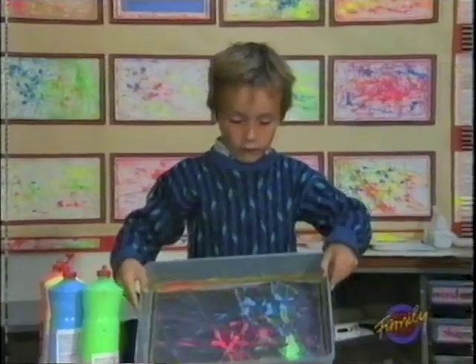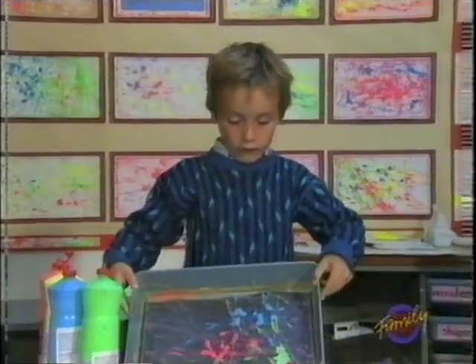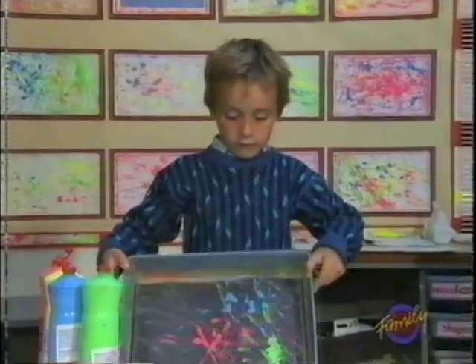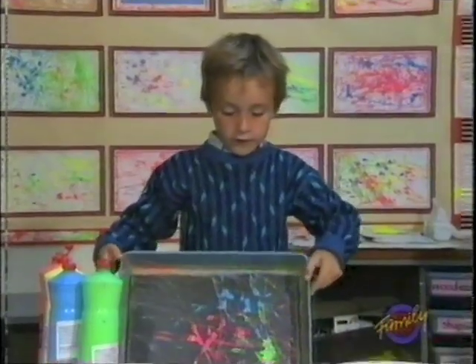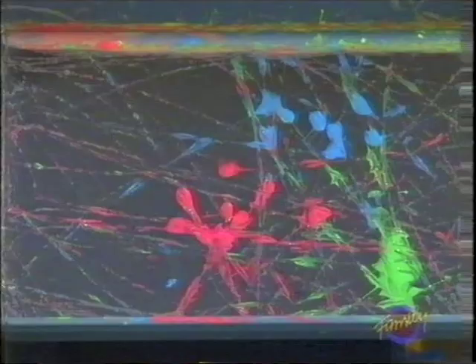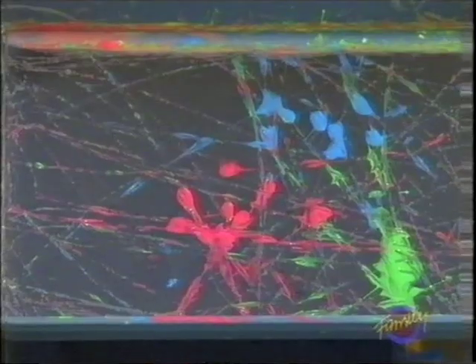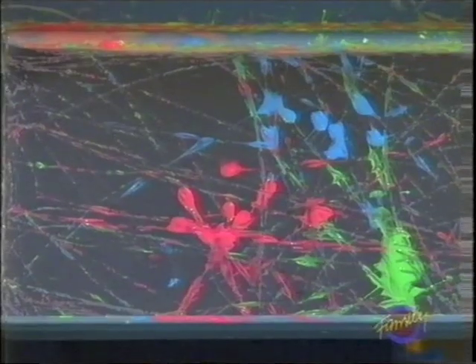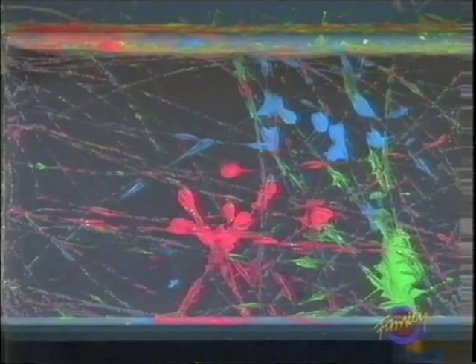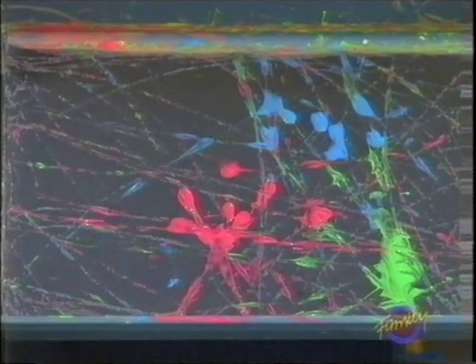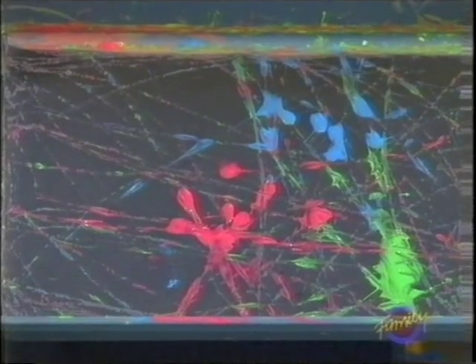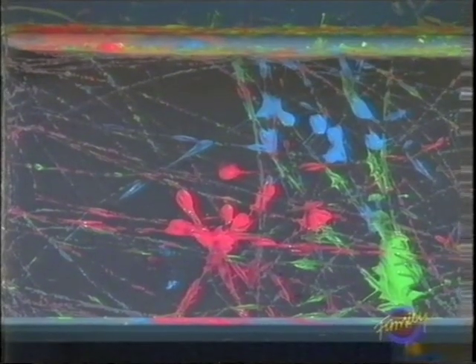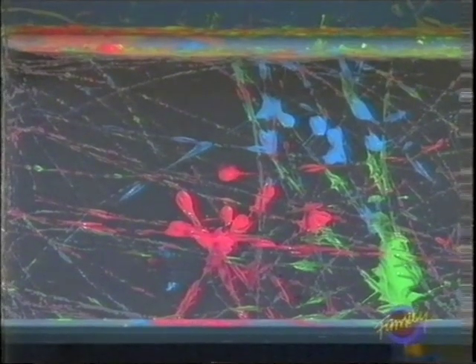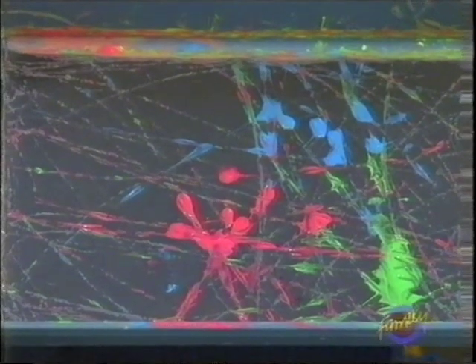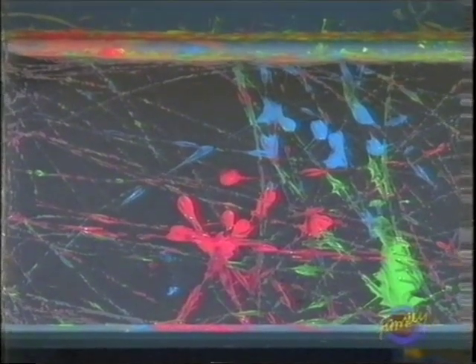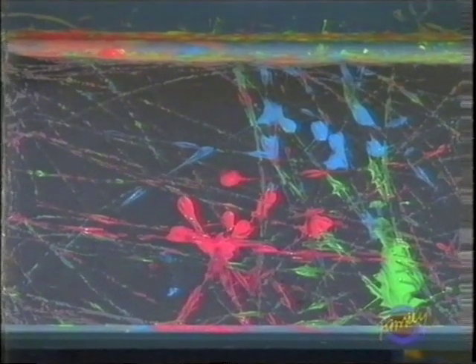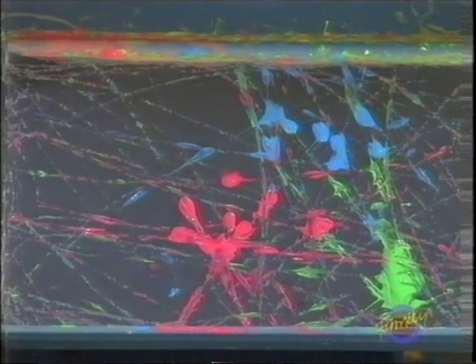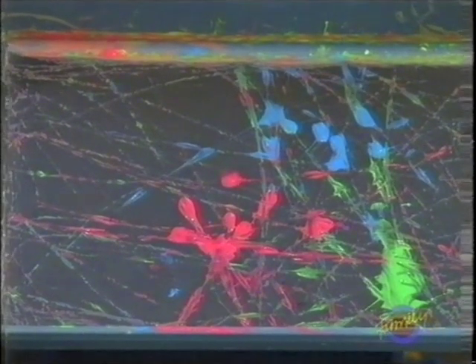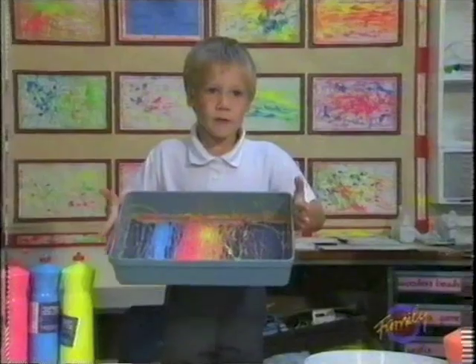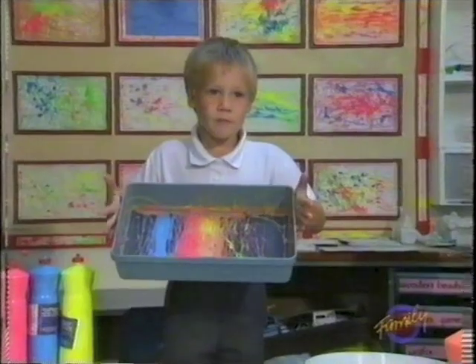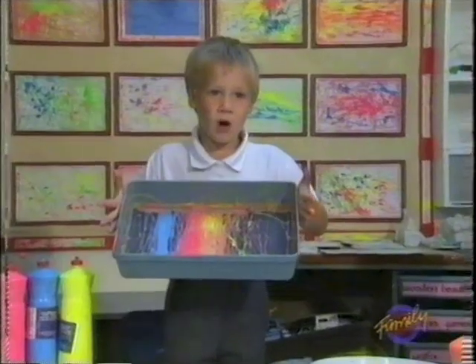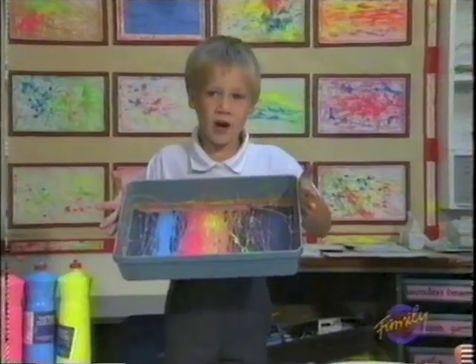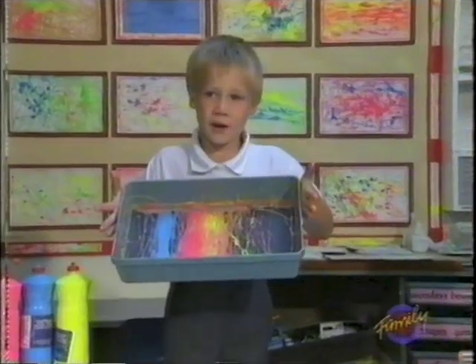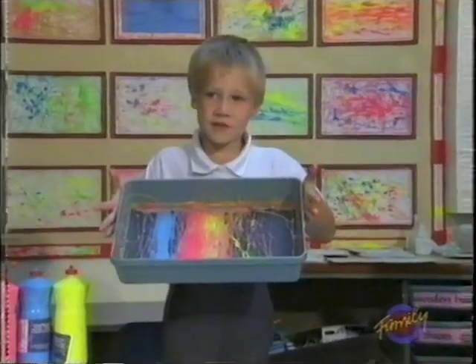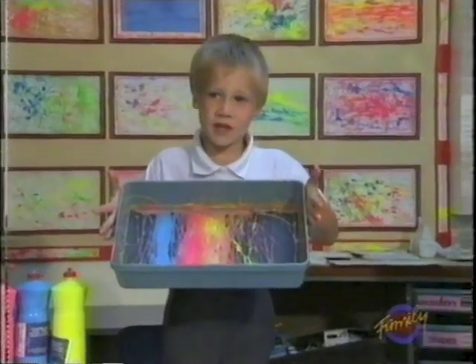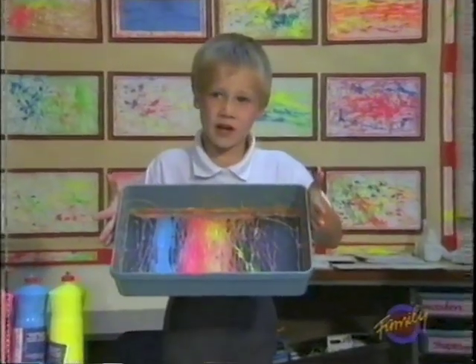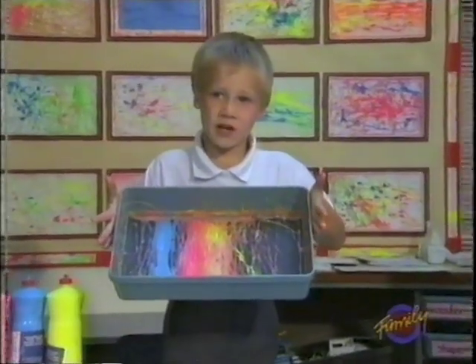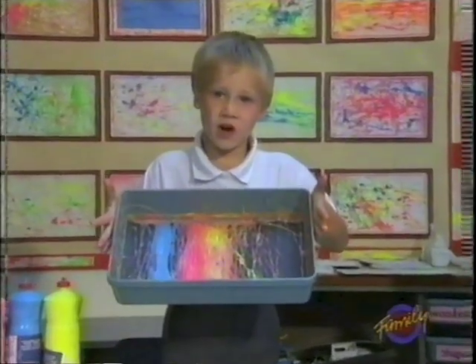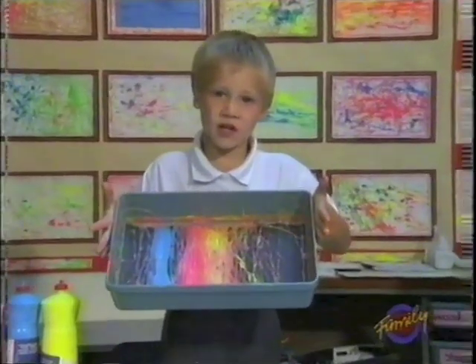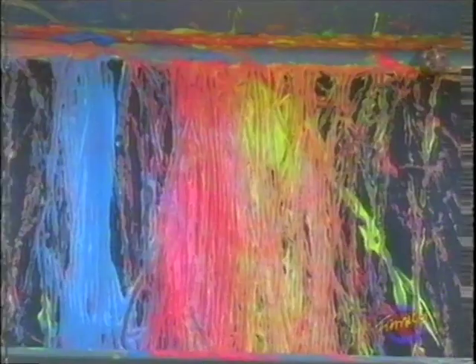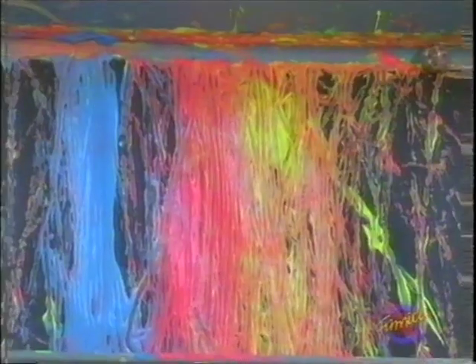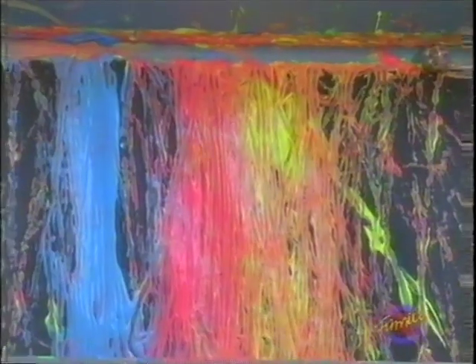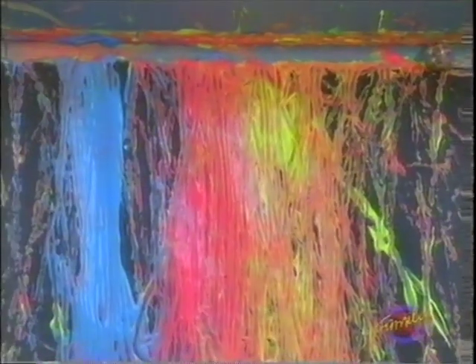I'm Danny and I did this. My name's Danny and I did this.